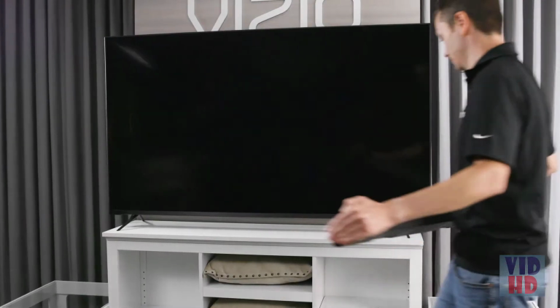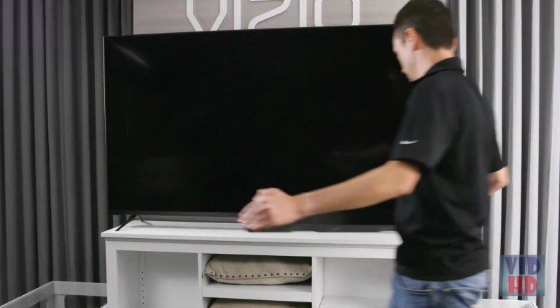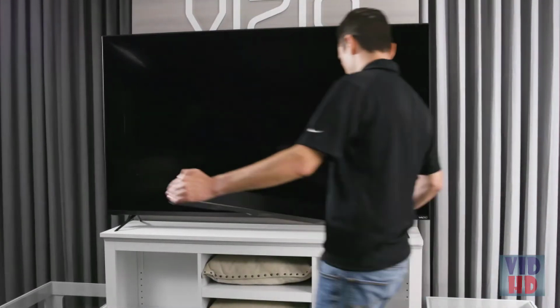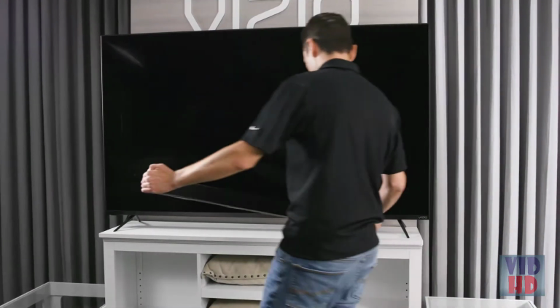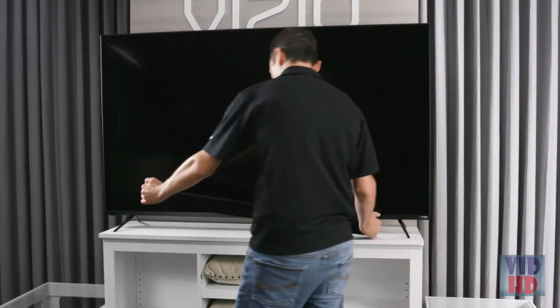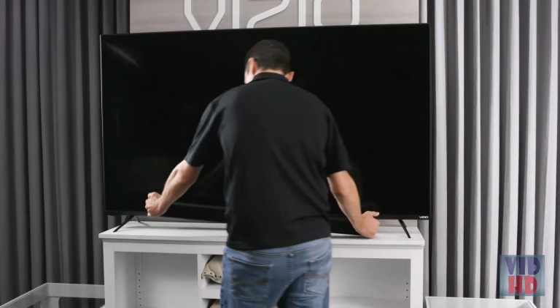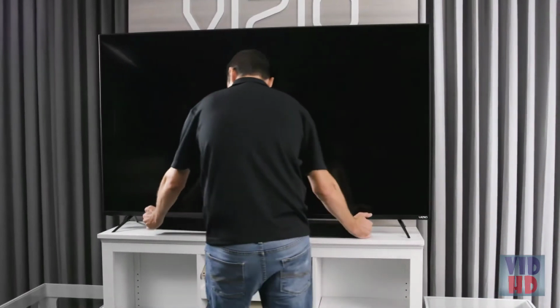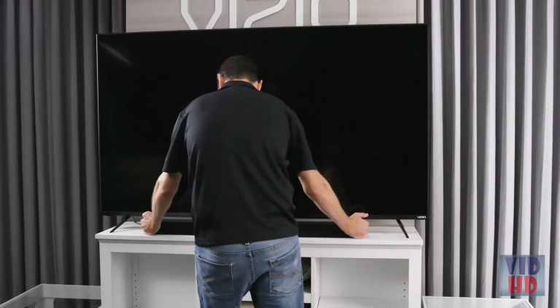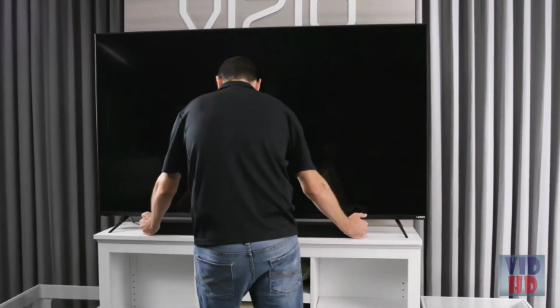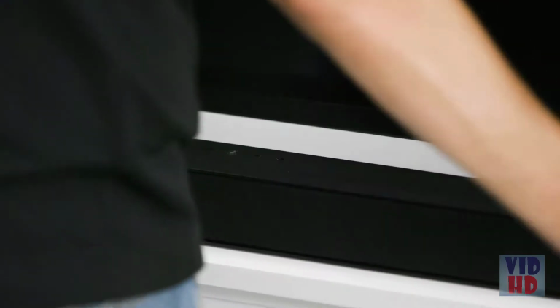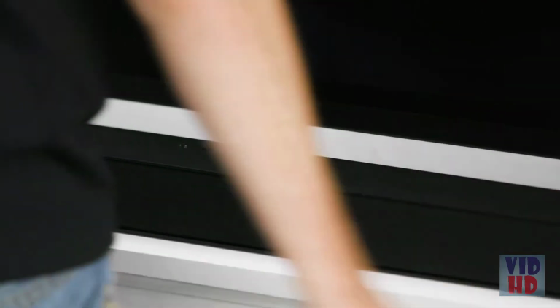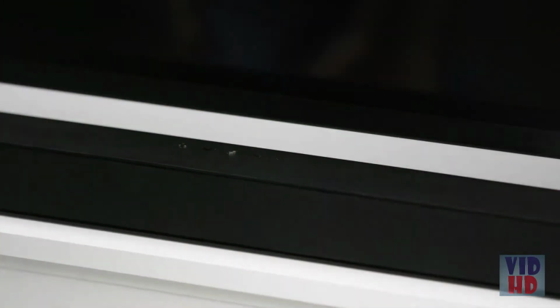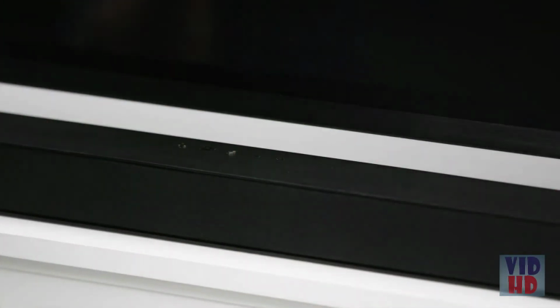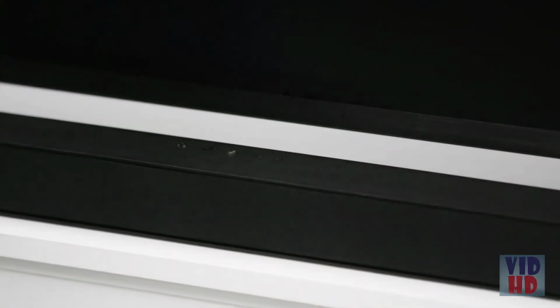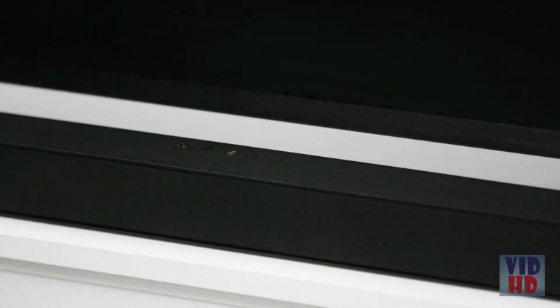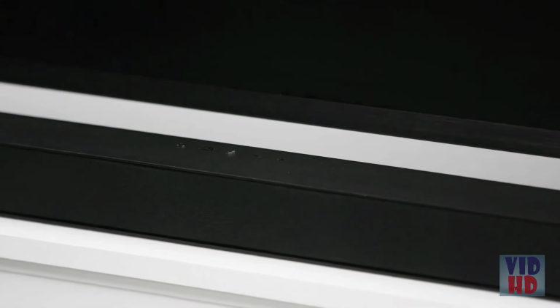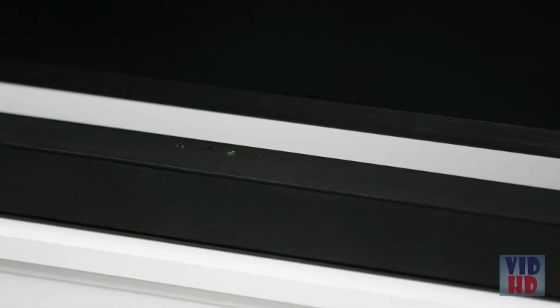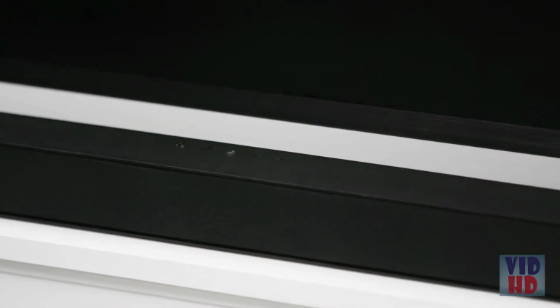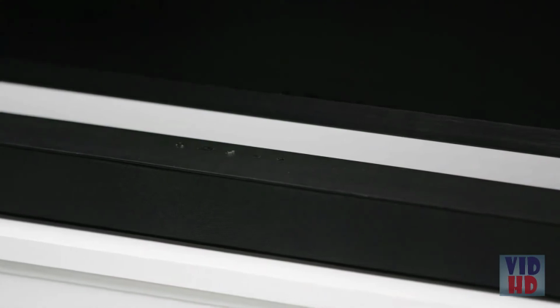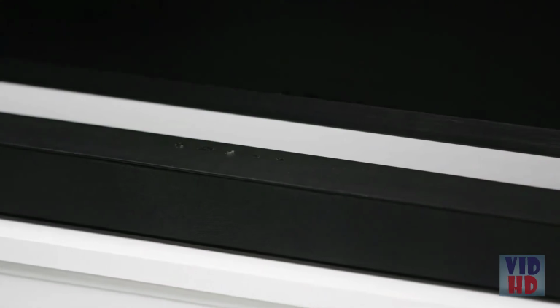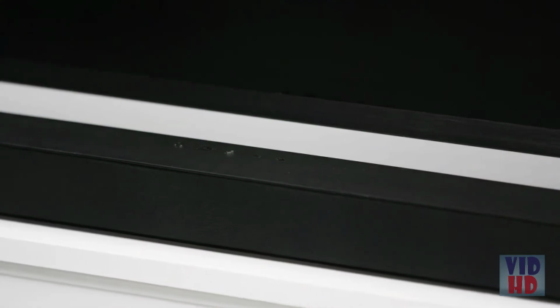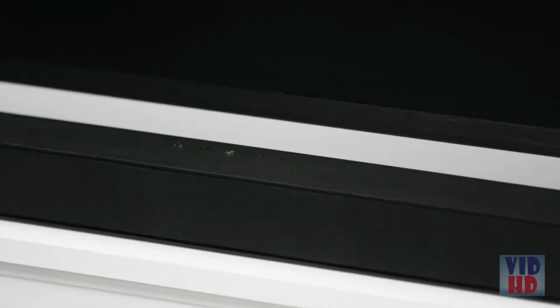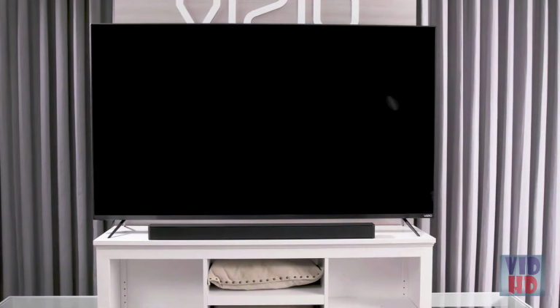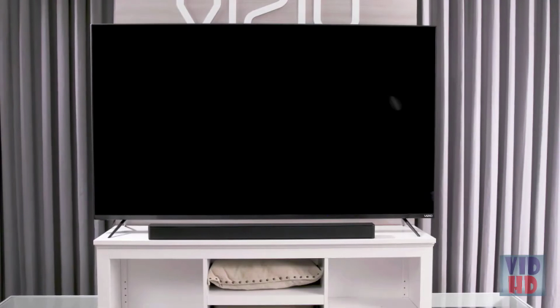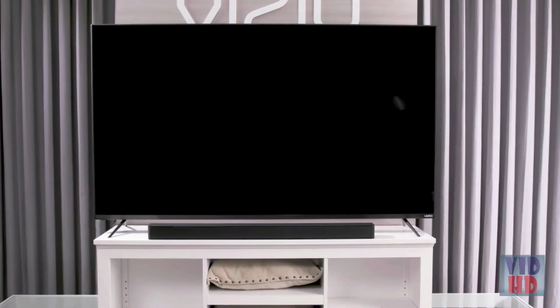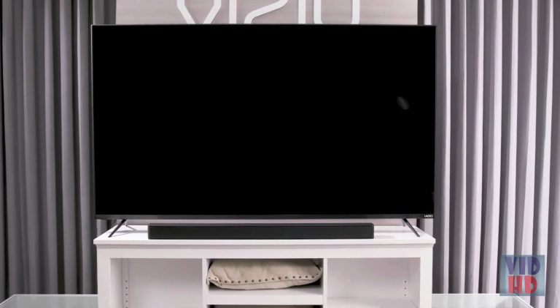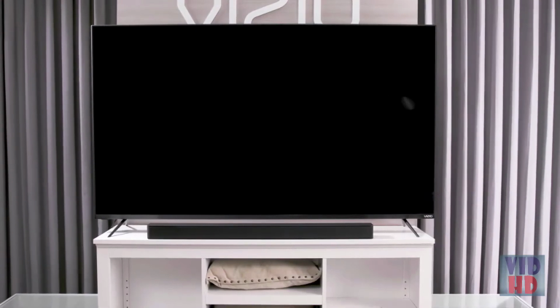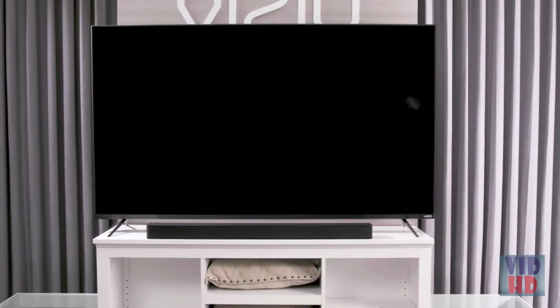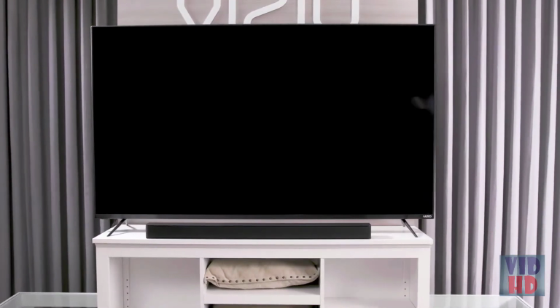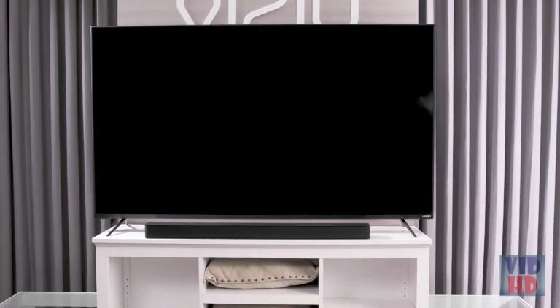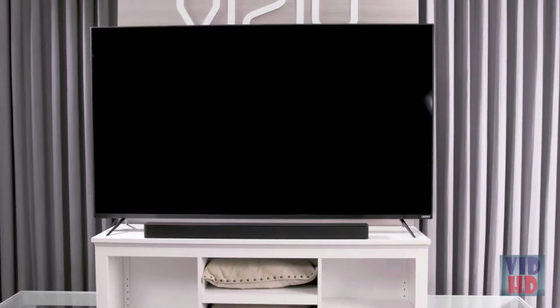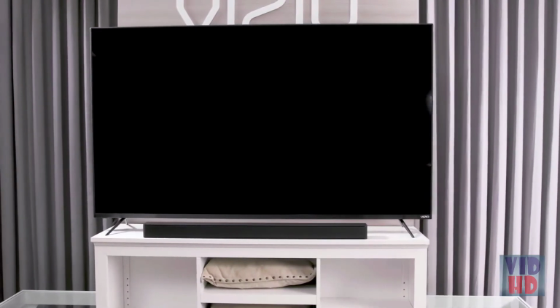Let's connect your sound bar to your TV. First, position the sound bar underneath your TV. Make sure the sound bar is close to ear level.